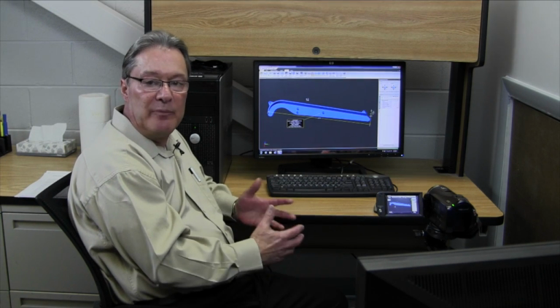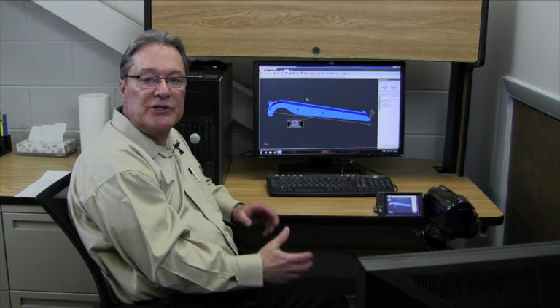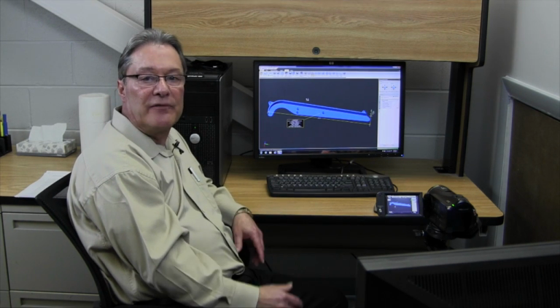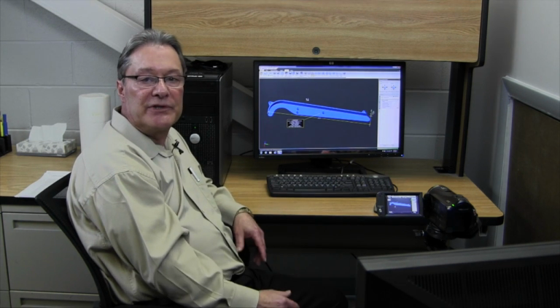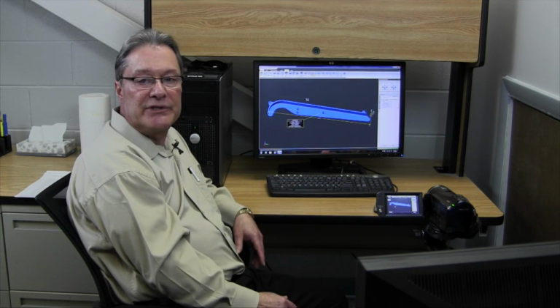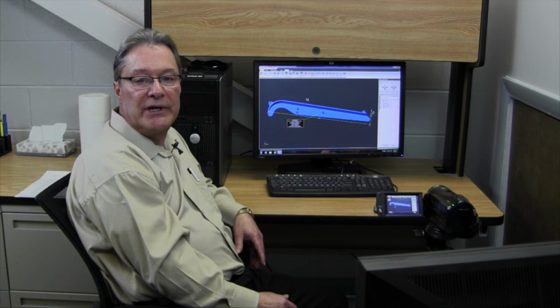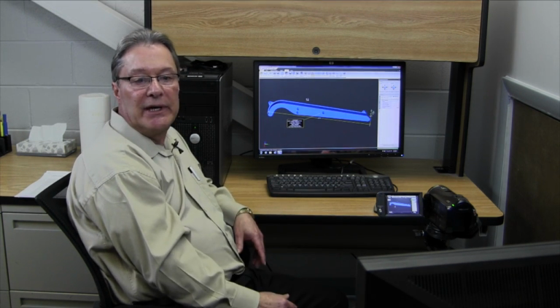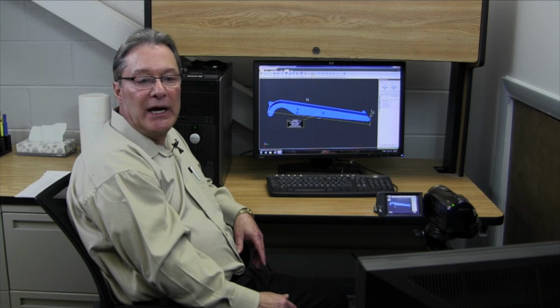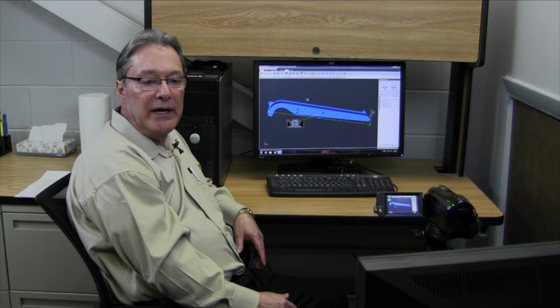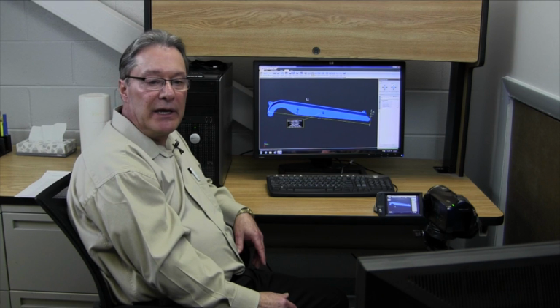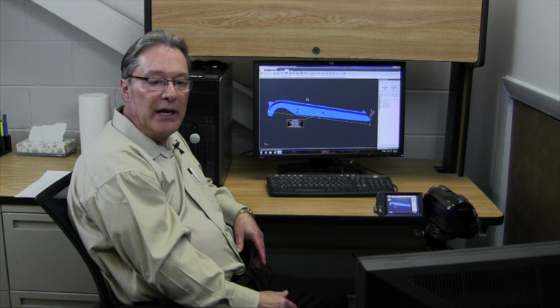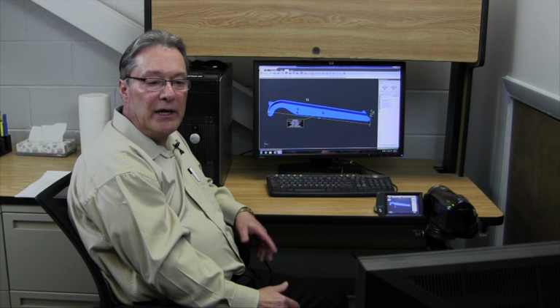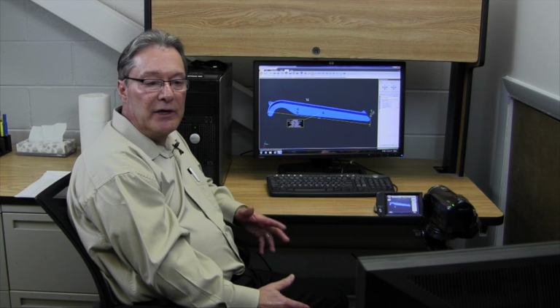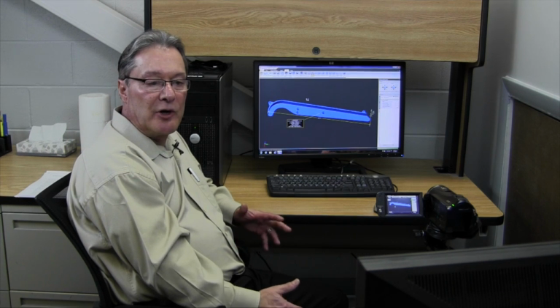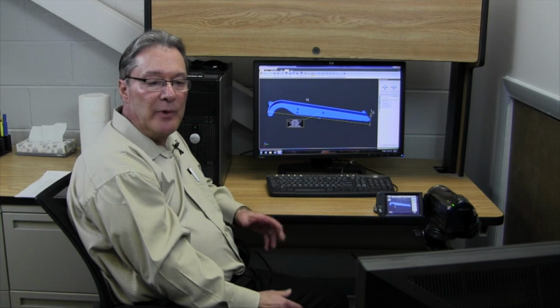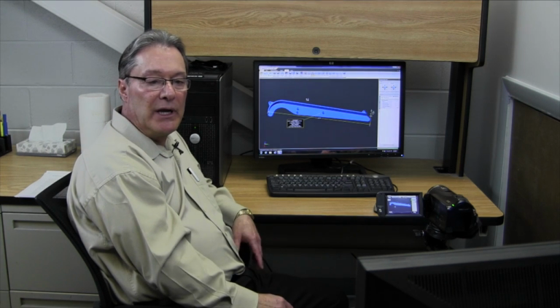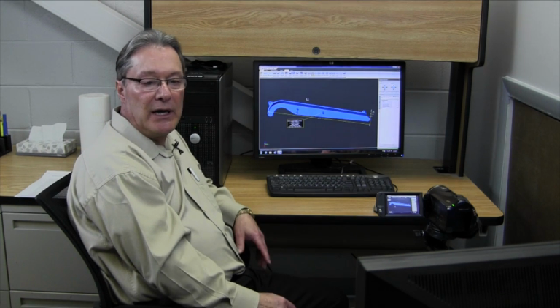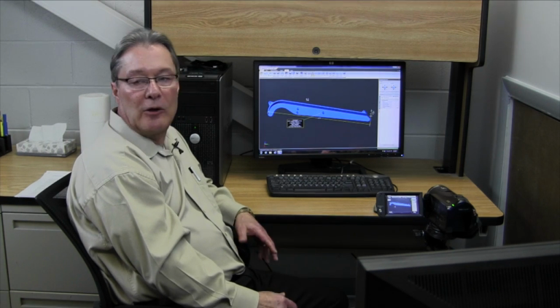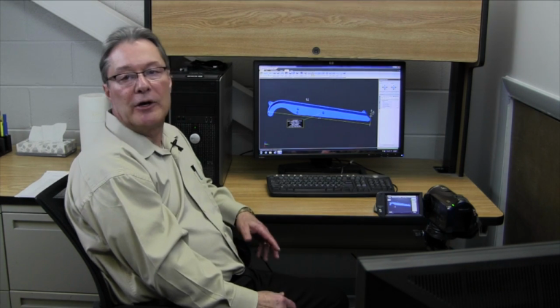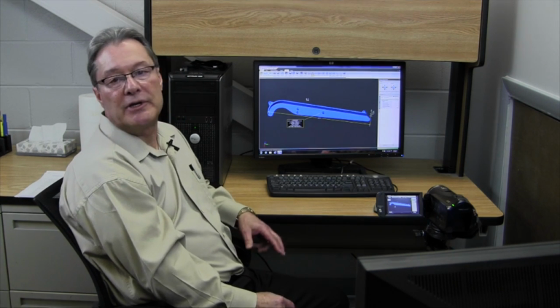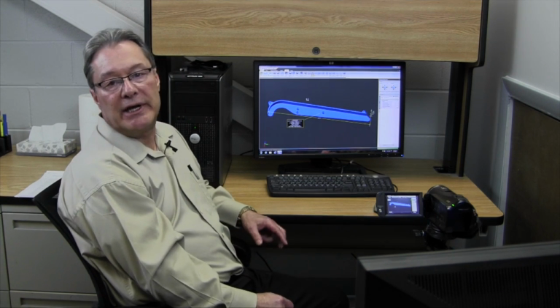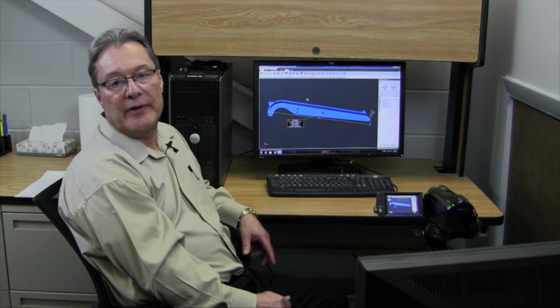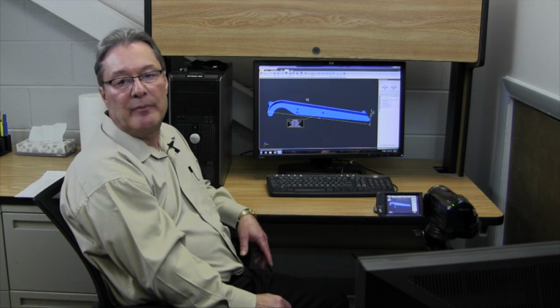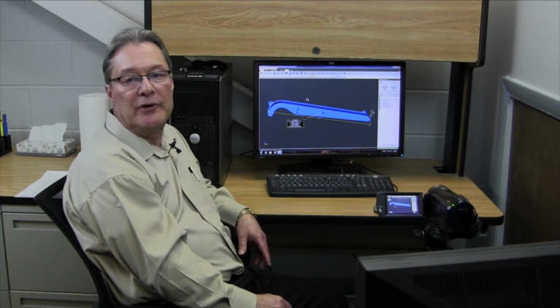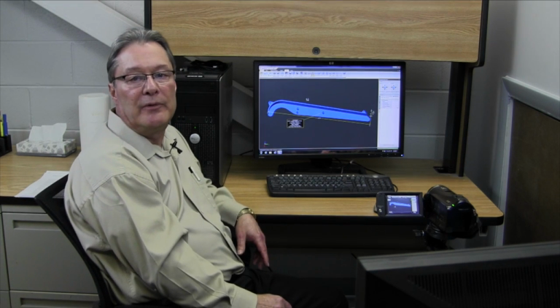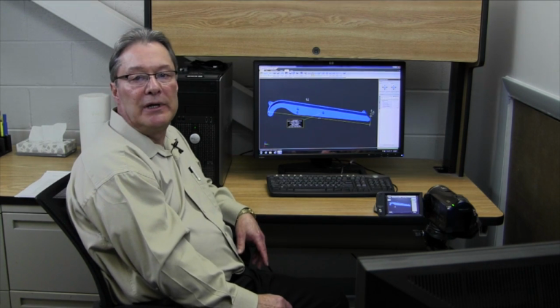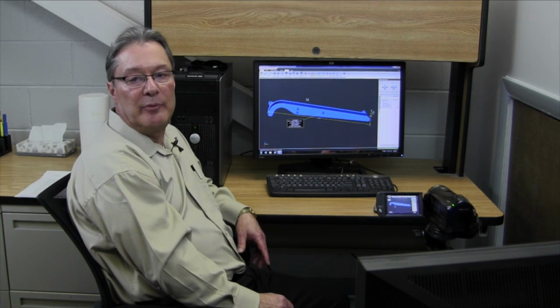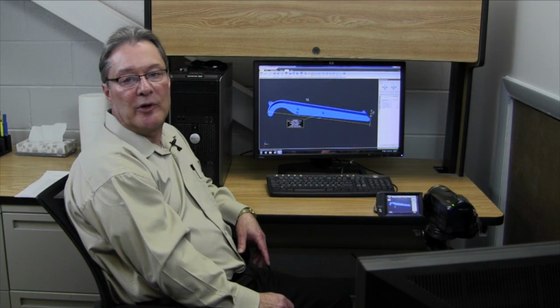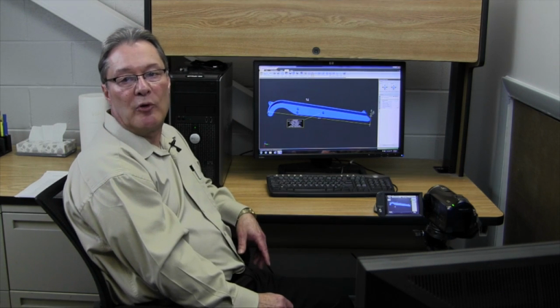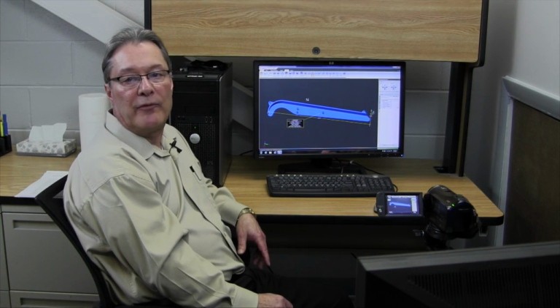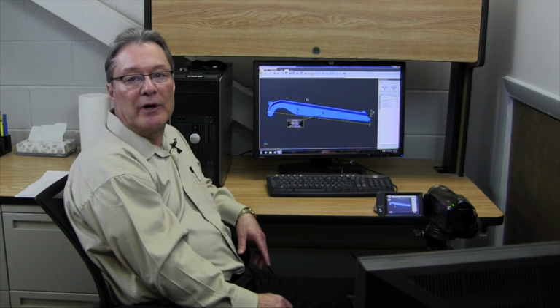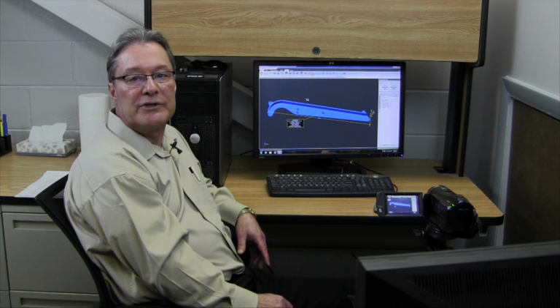We'll let the mold makers look at the A and B surfaces and determine how long it's going to take to build a mold for us.